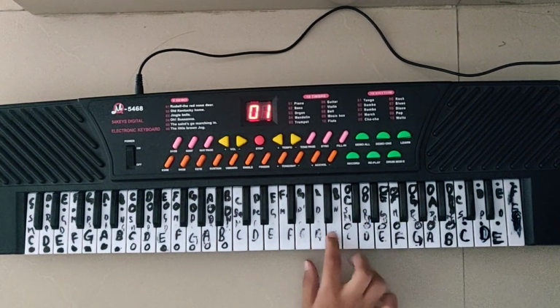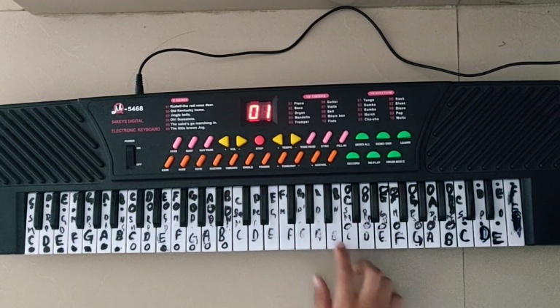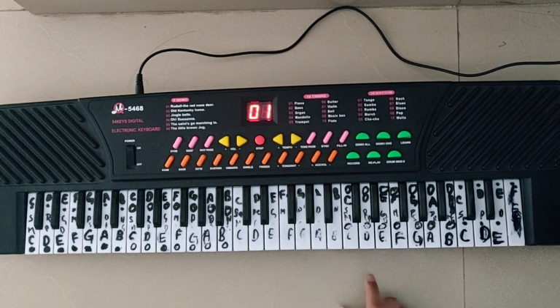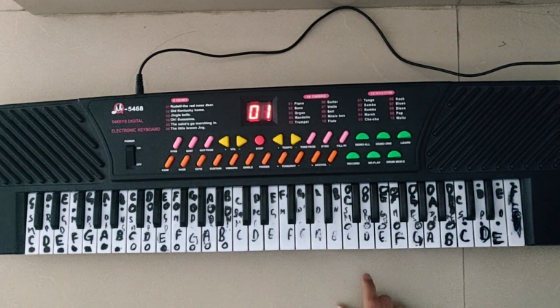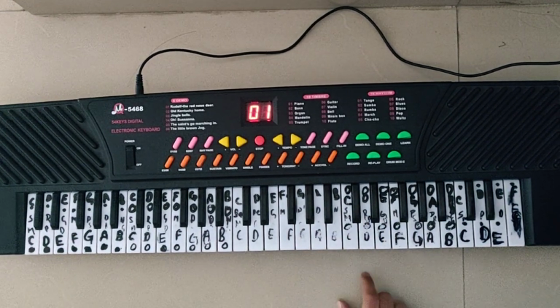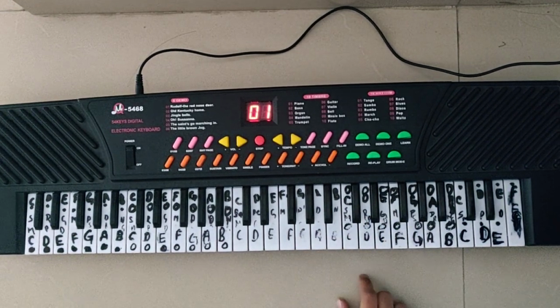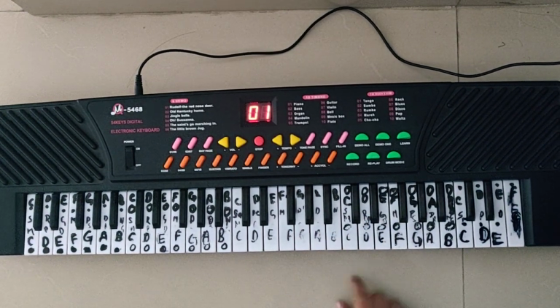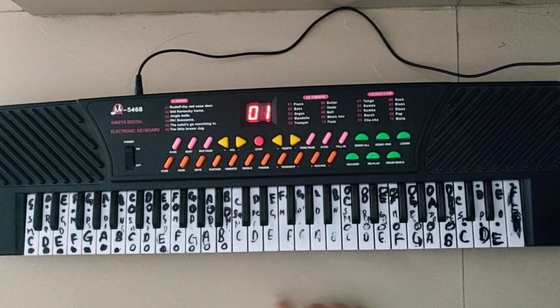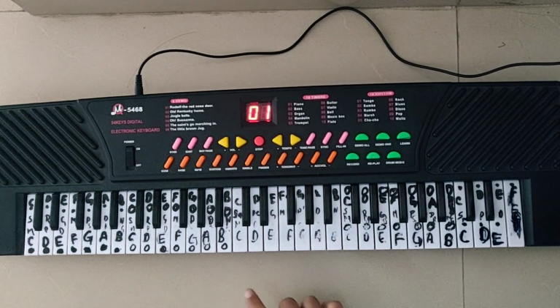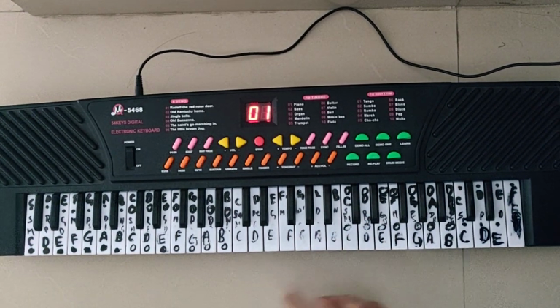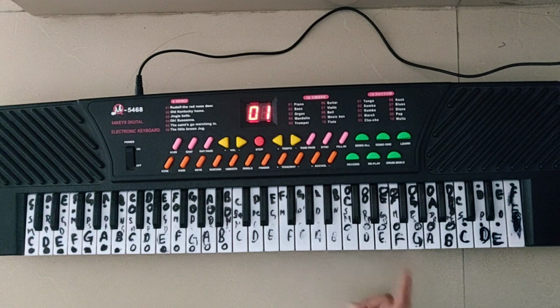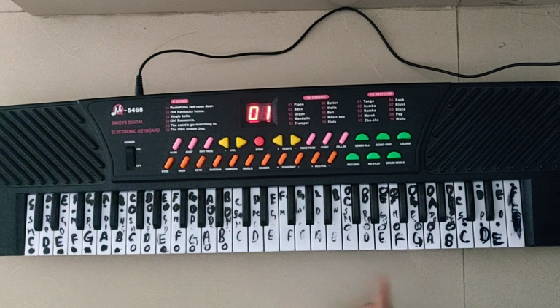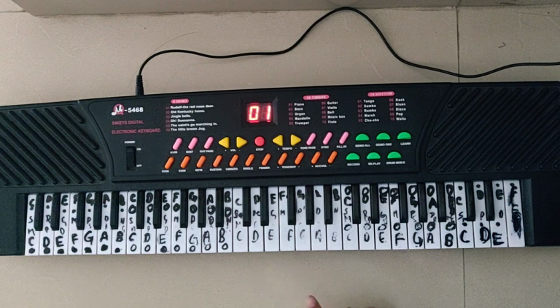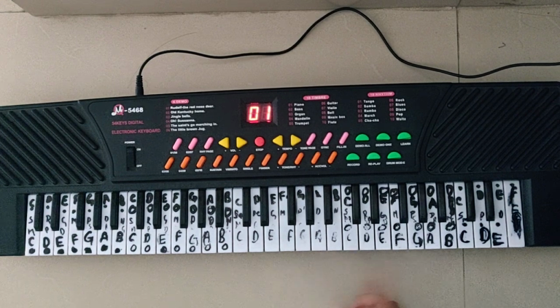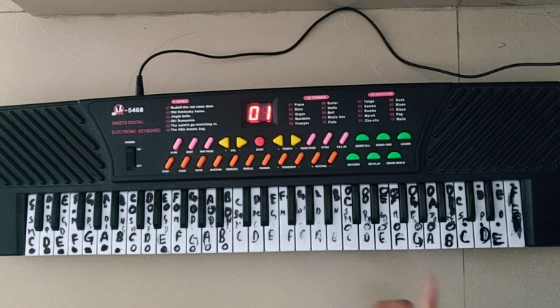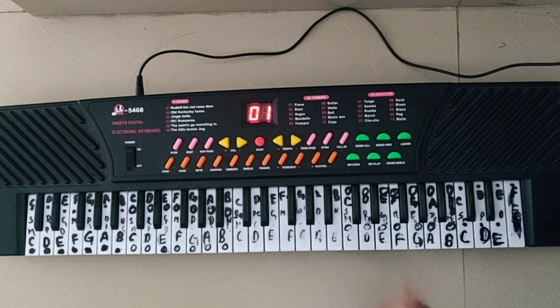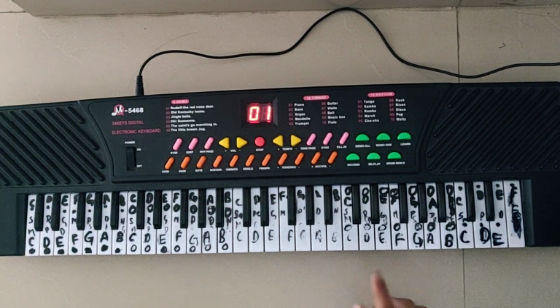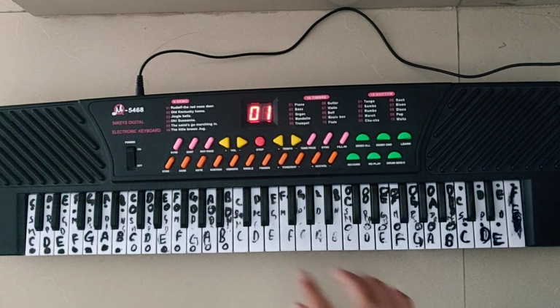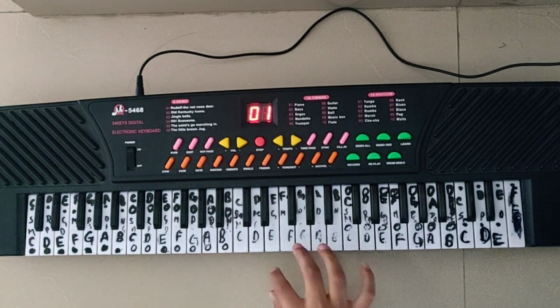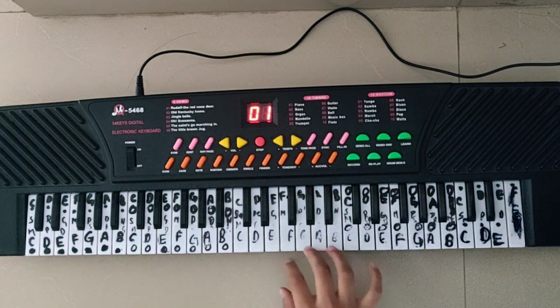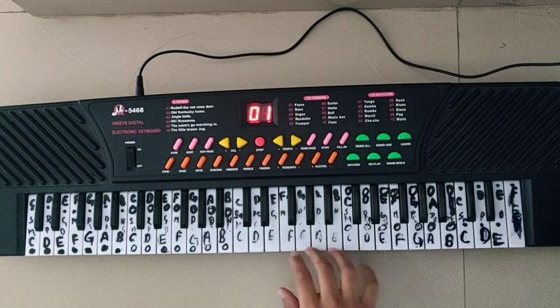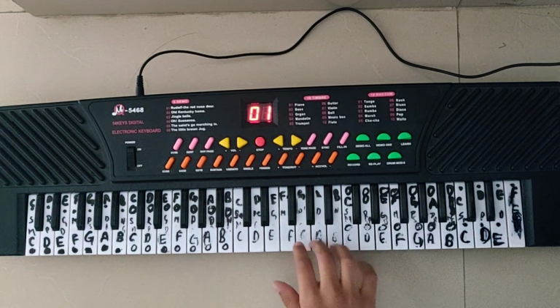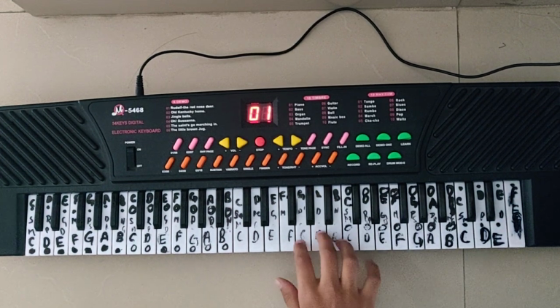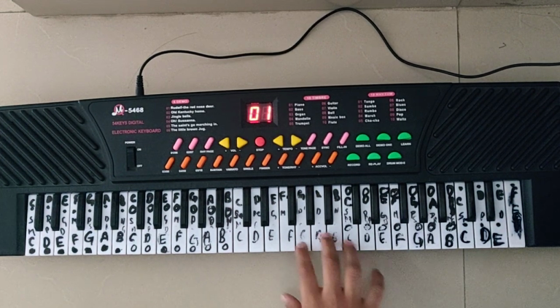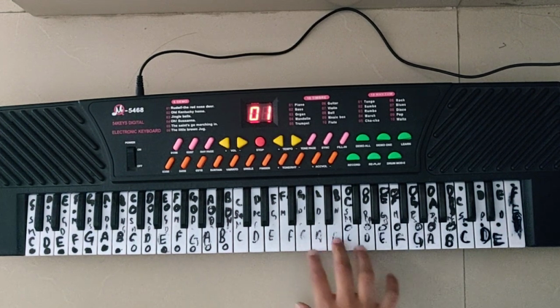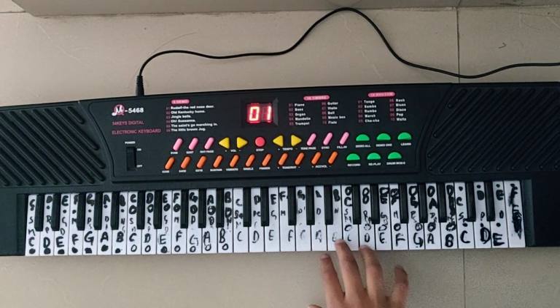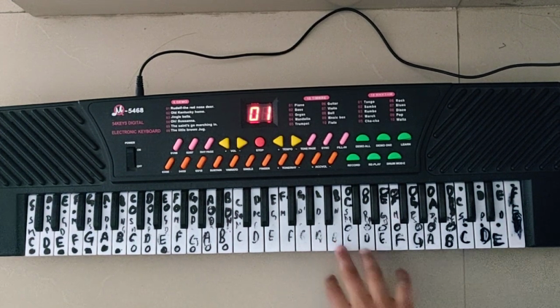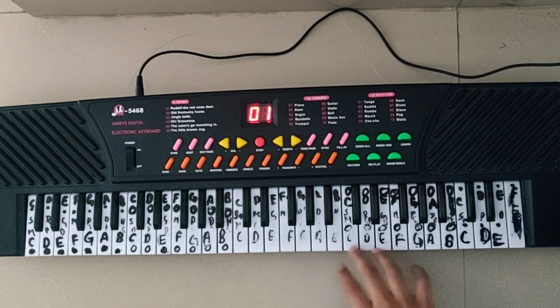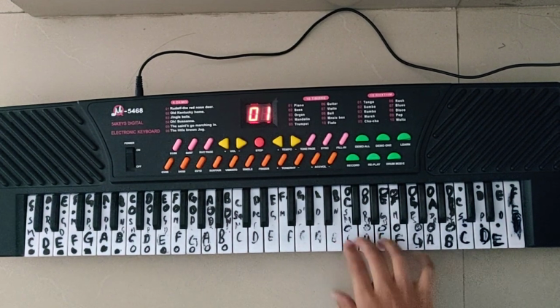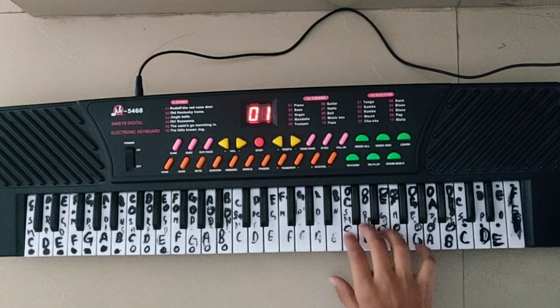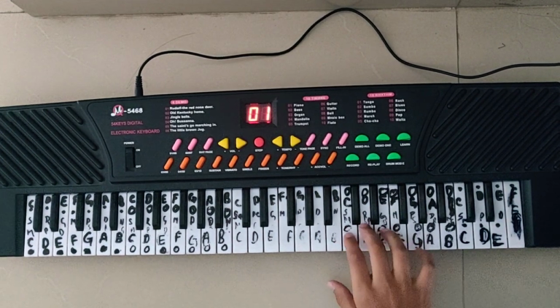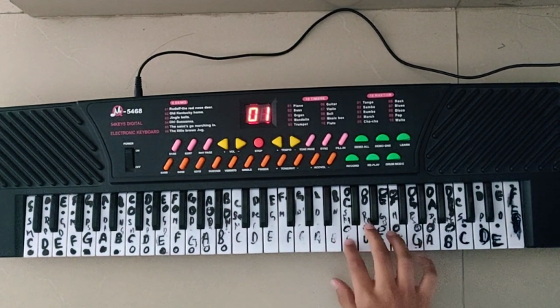...which is G, G, G, D, E, D, B. And the next line is...